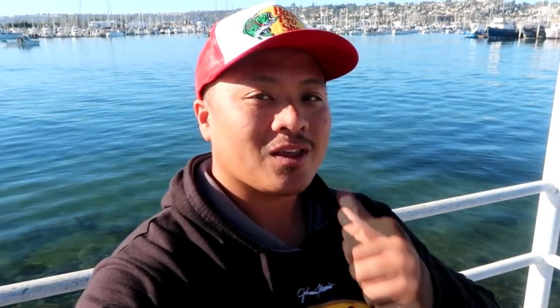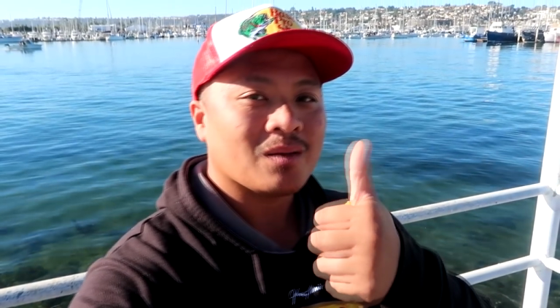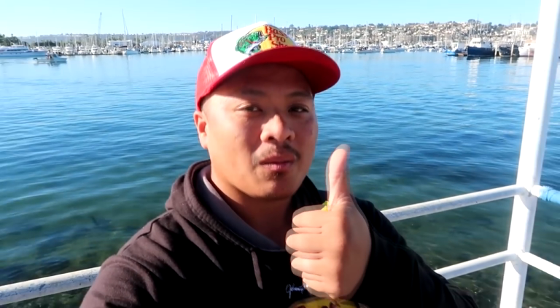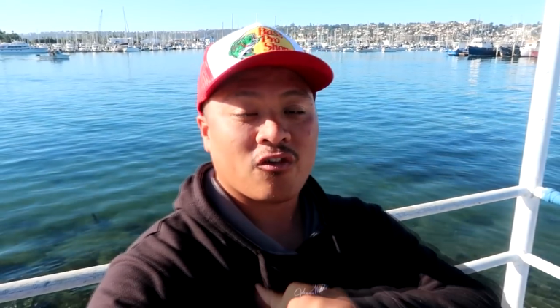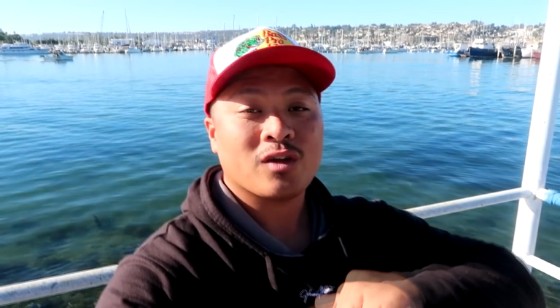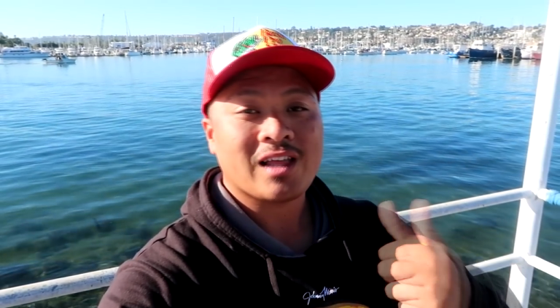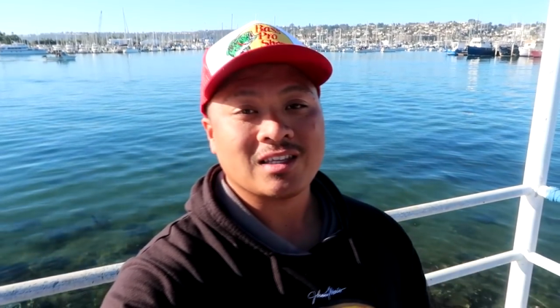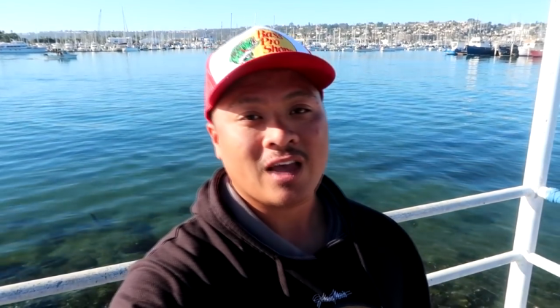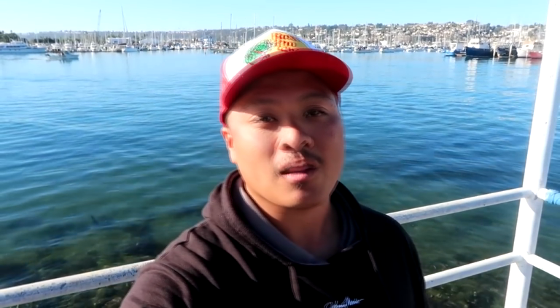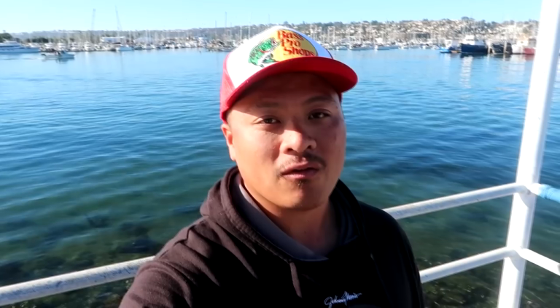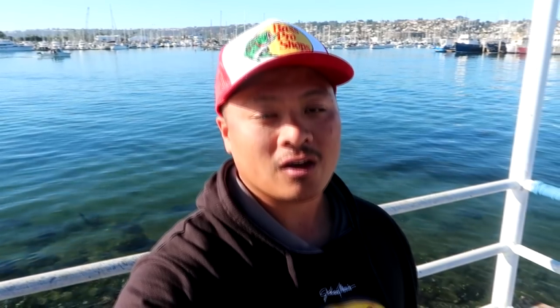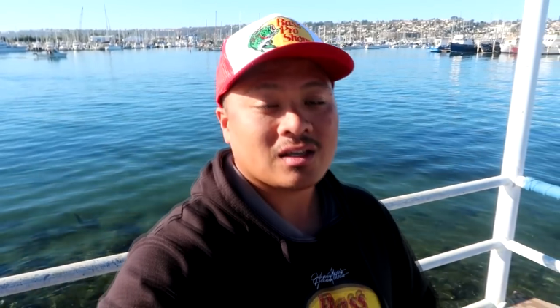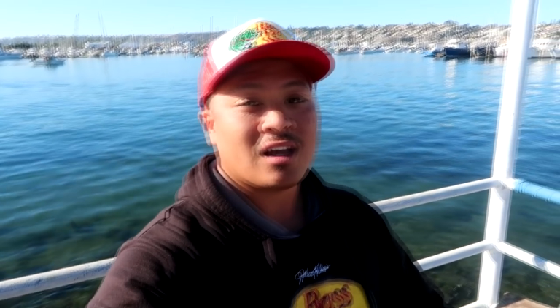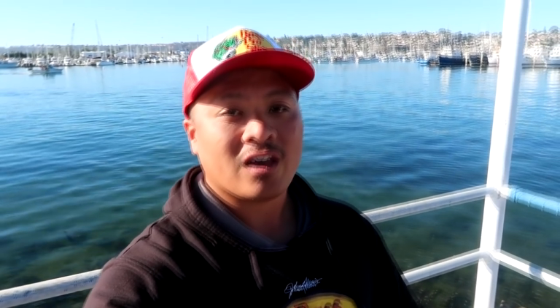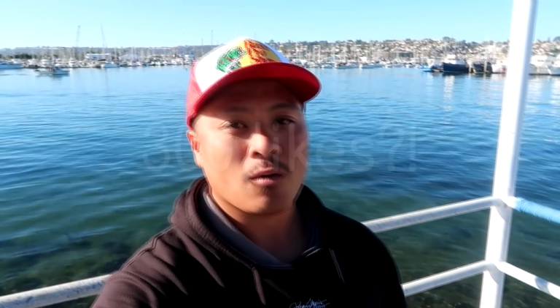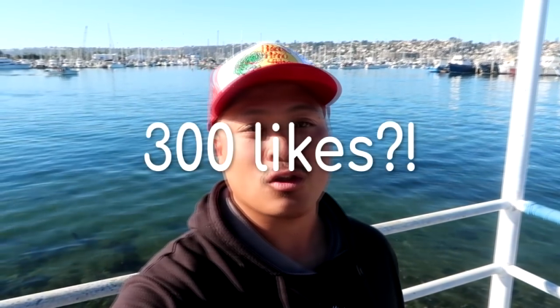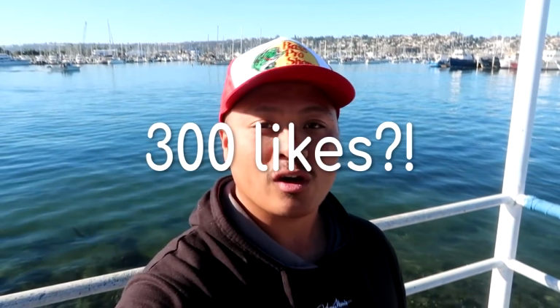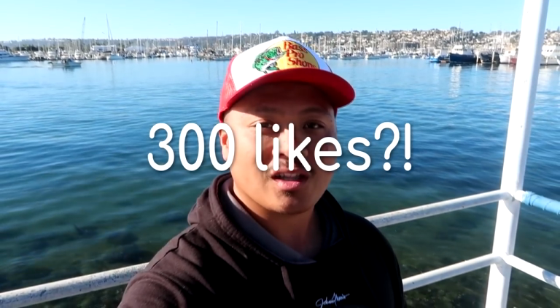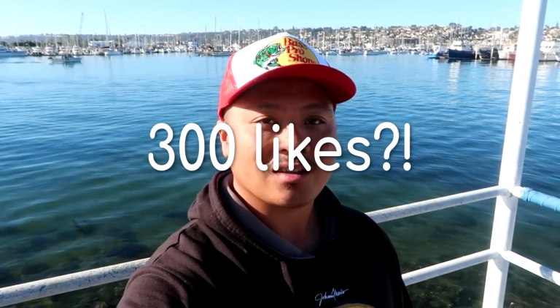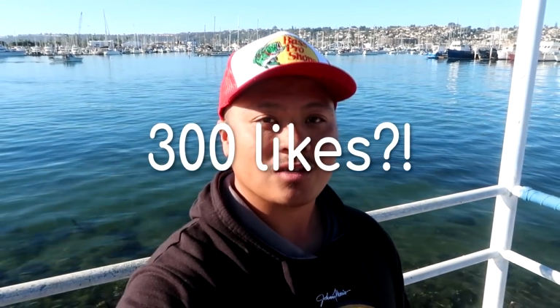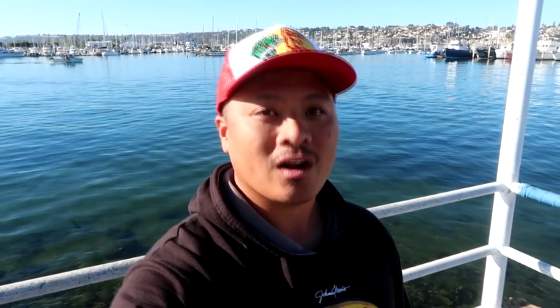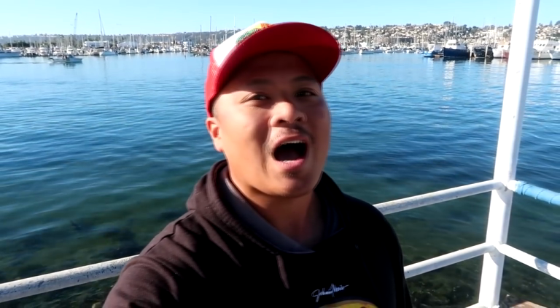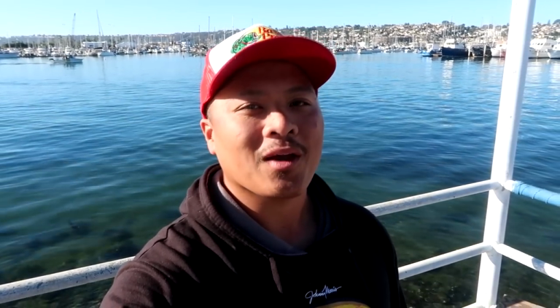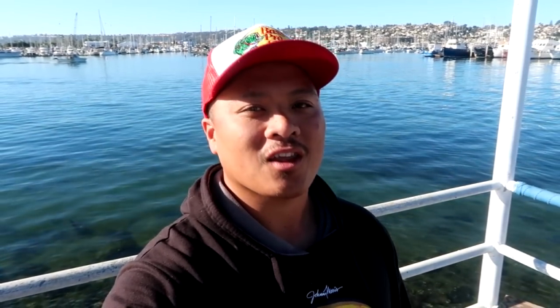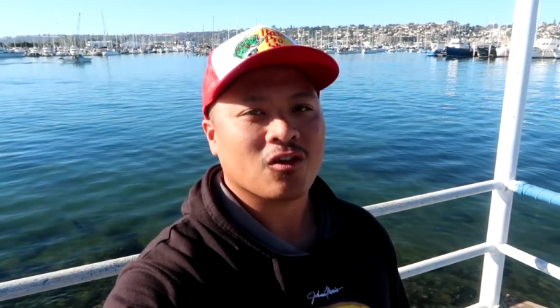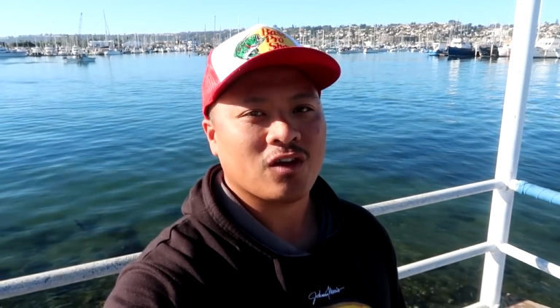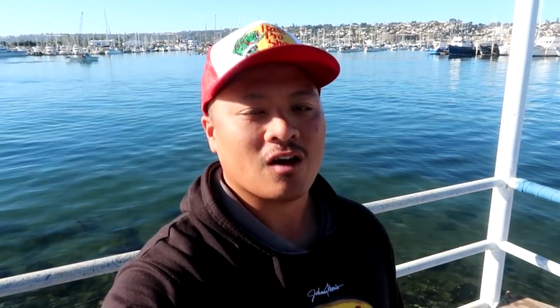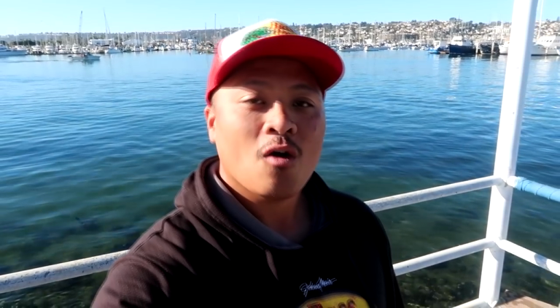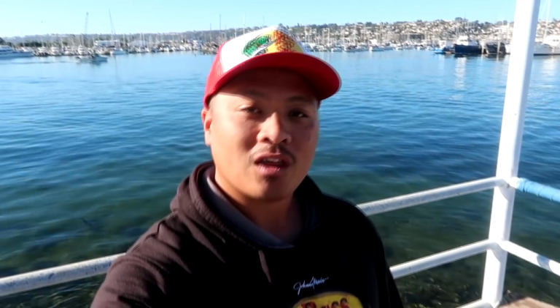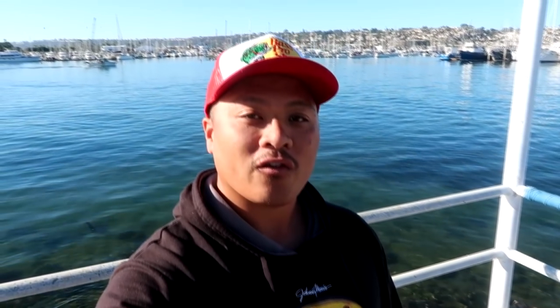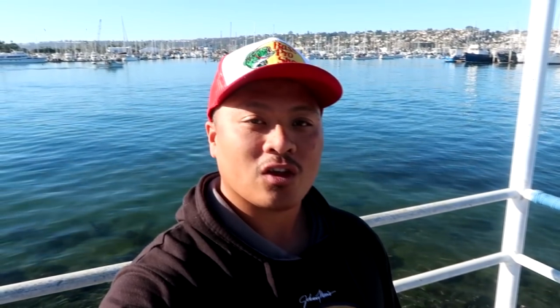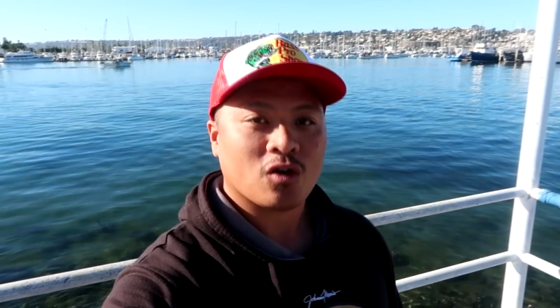Give me a comment below. Give me a thumbs up if you really like these halibut videos. If I get more than 300 likes on this one, I'll make another video.